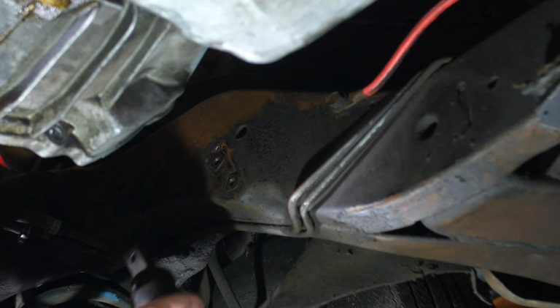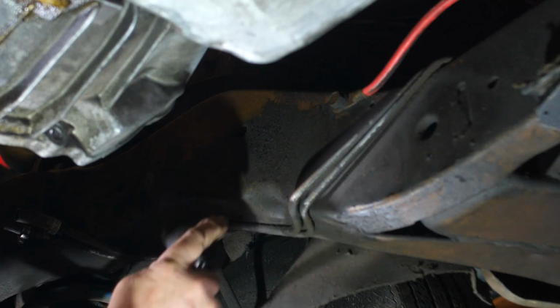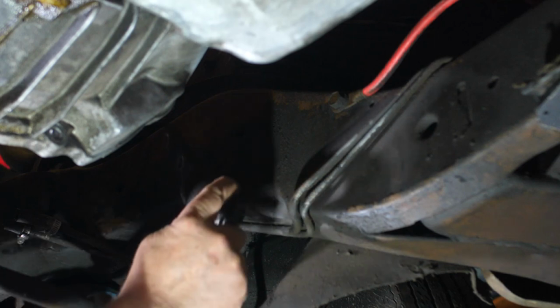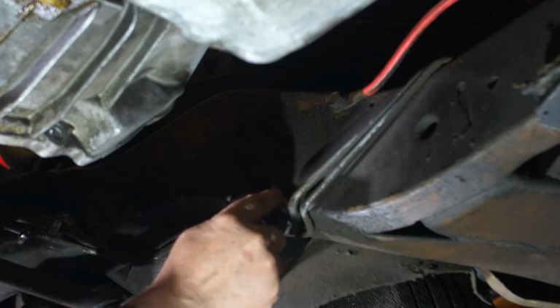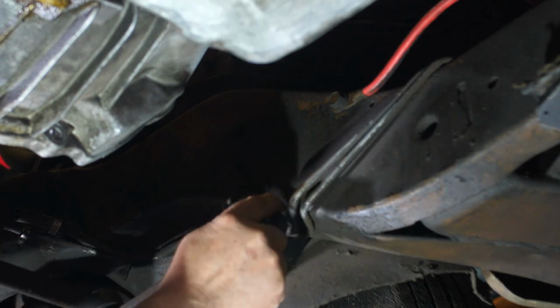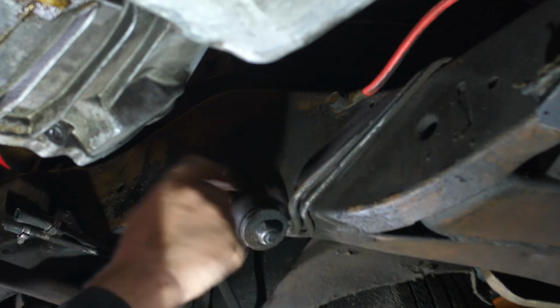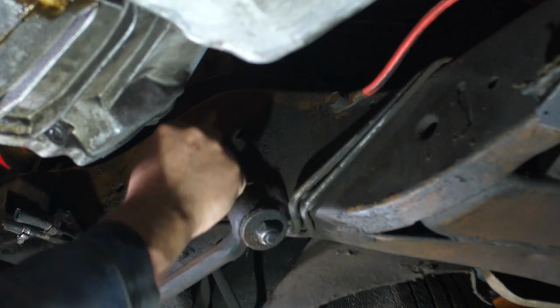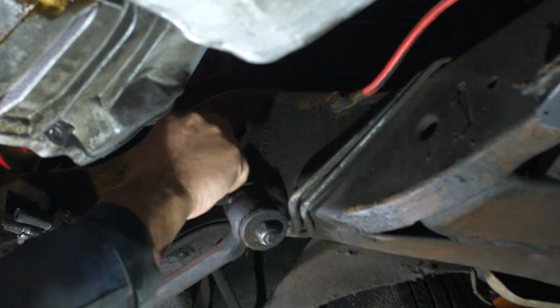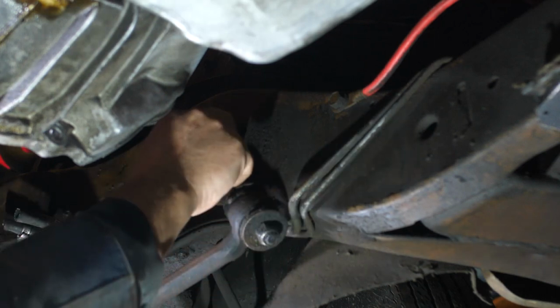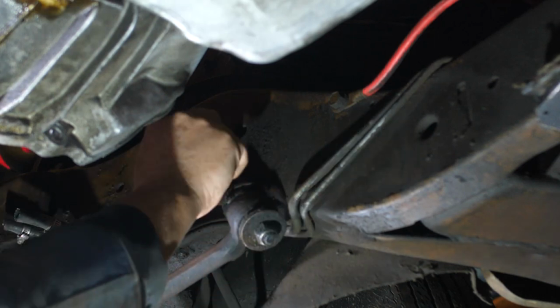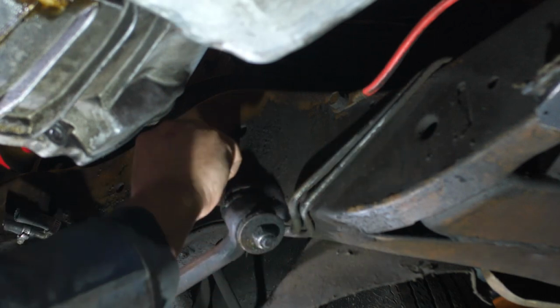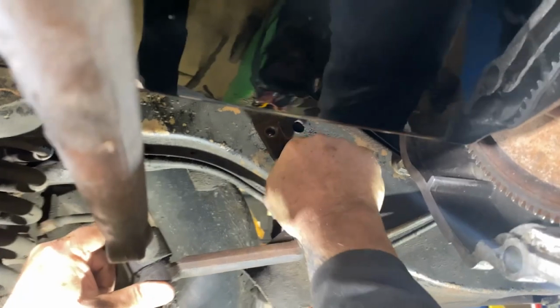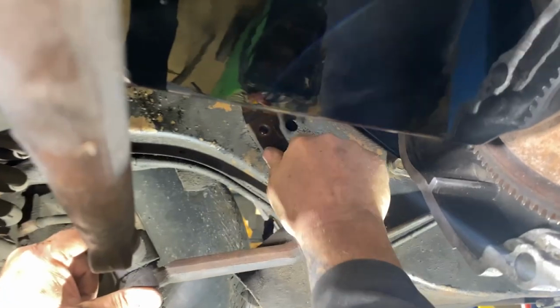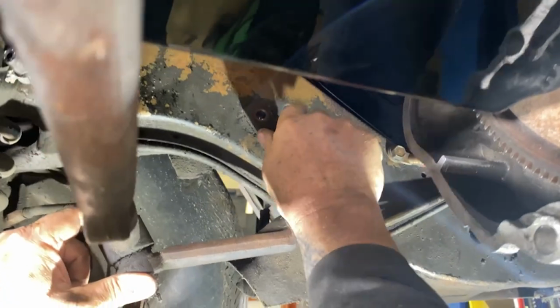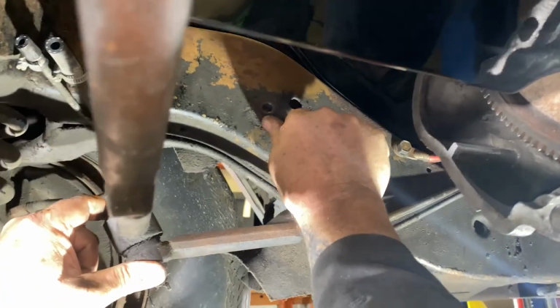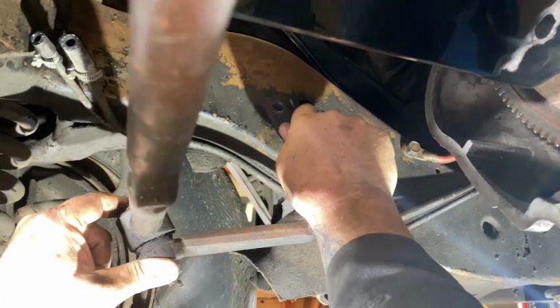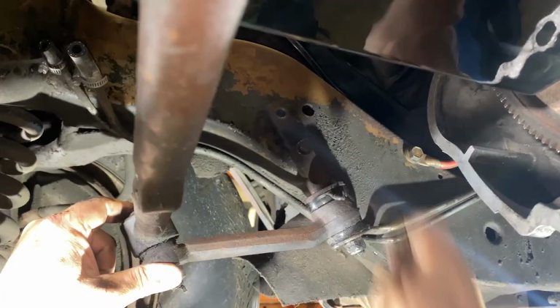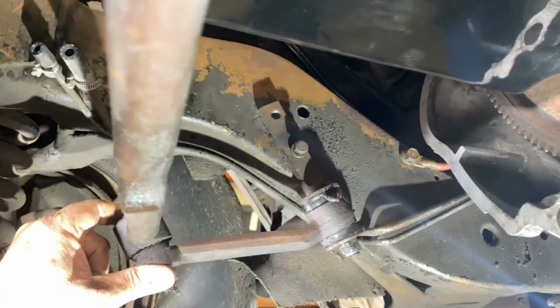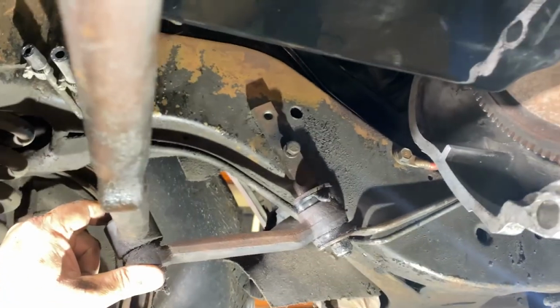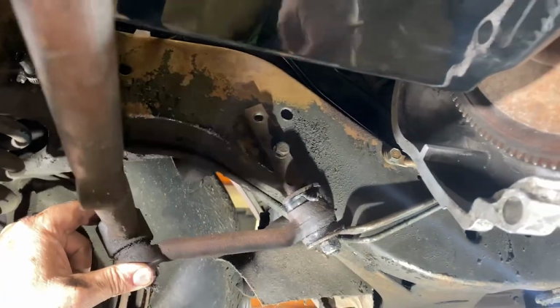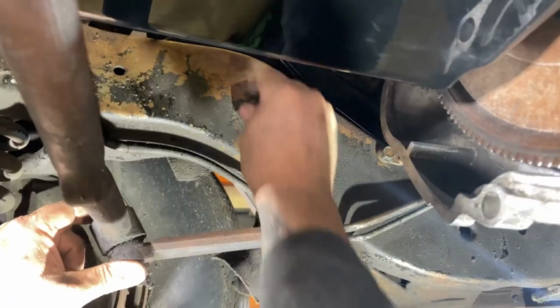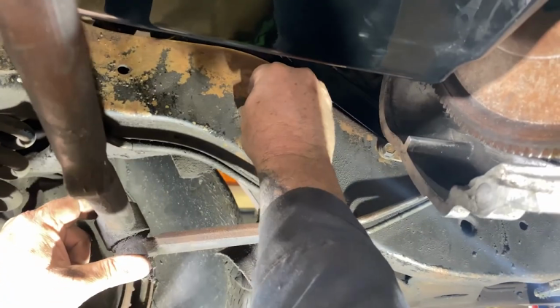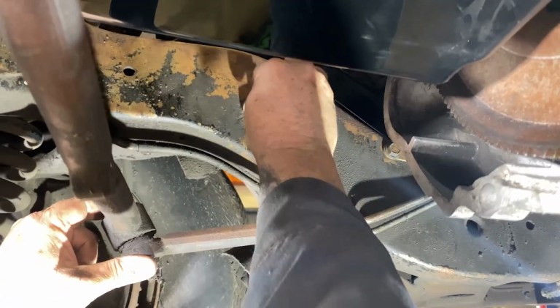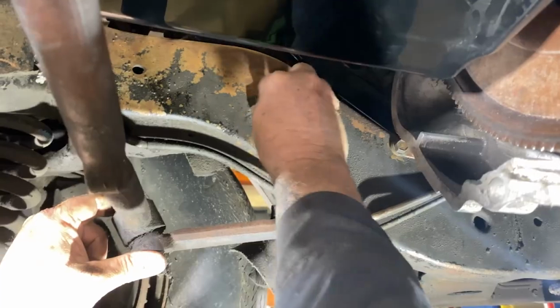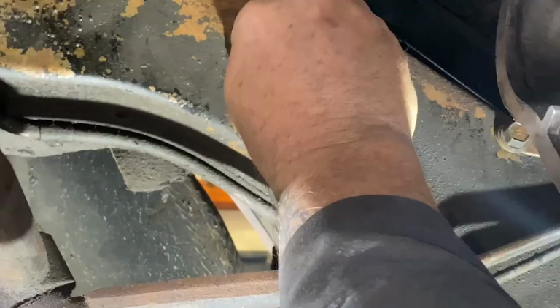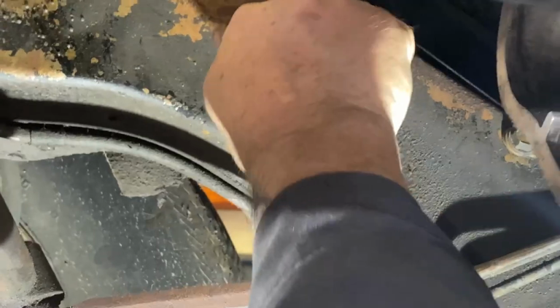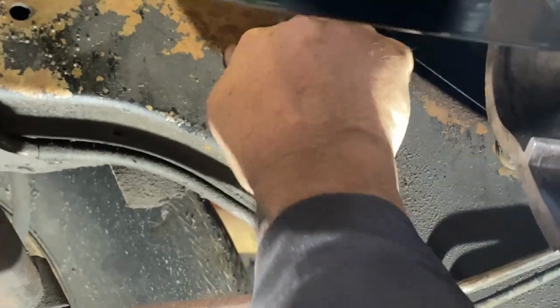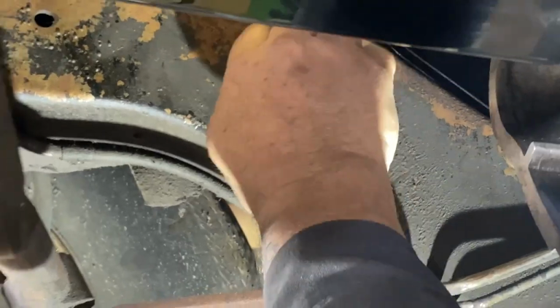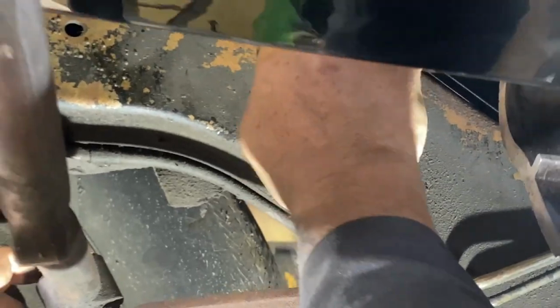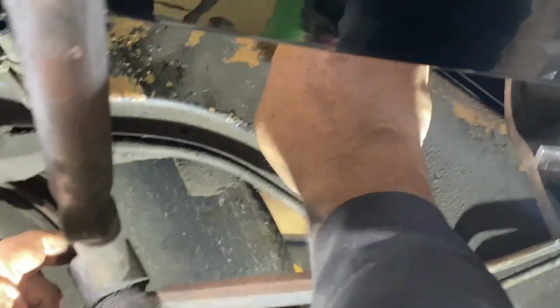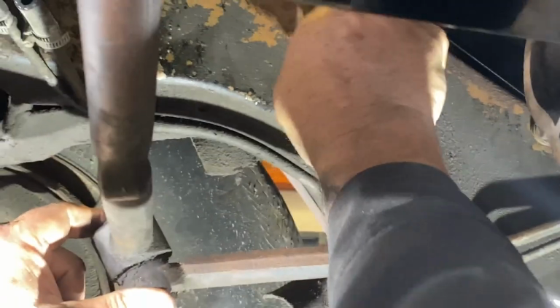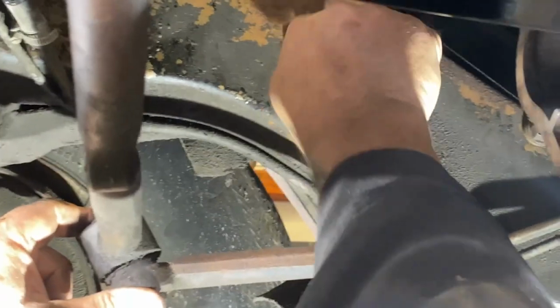Attach the idler arm and bolt it back to the frame. We only removed this to give us clearance to get the motor and transmission in easily.